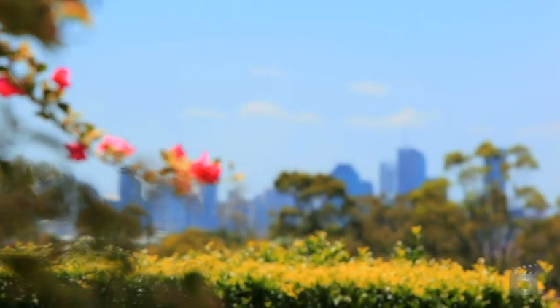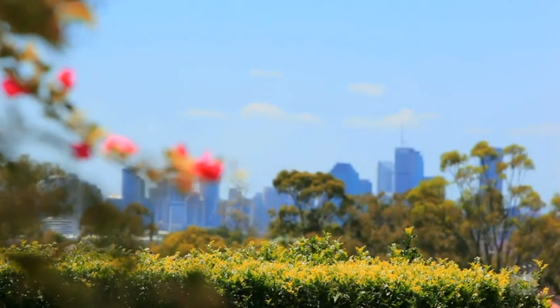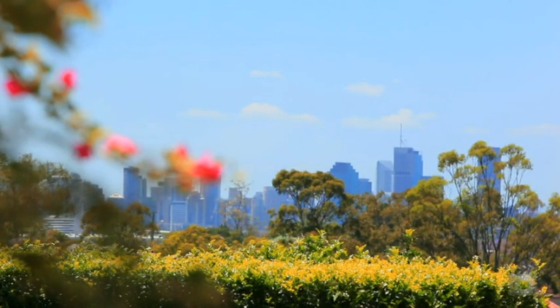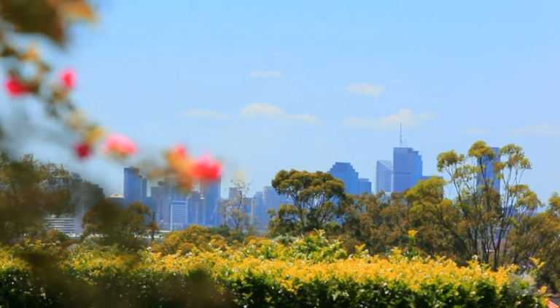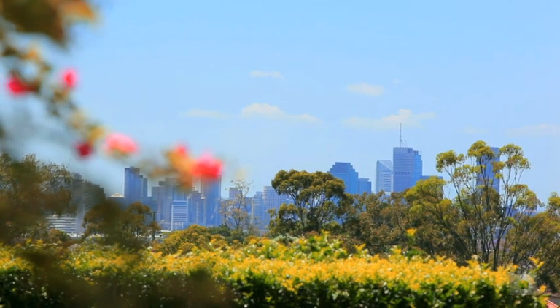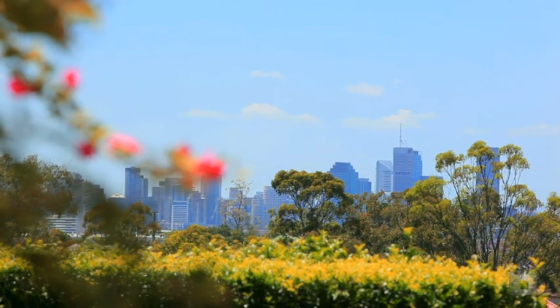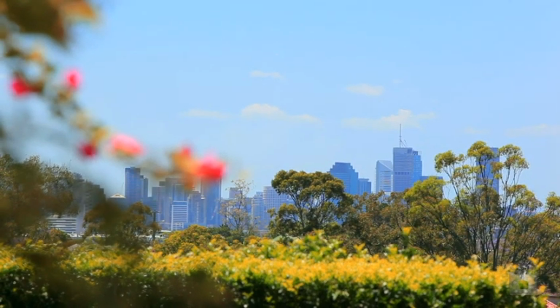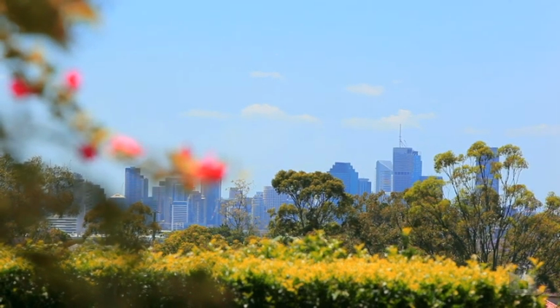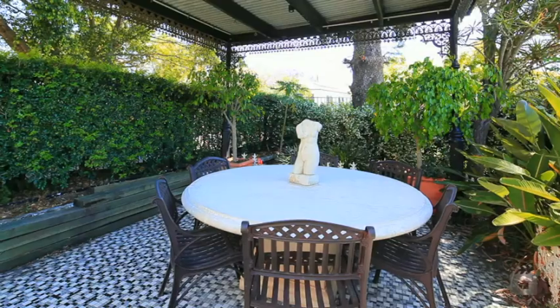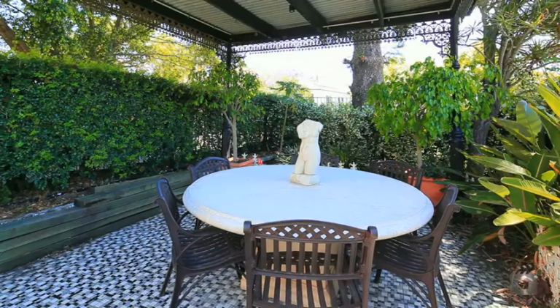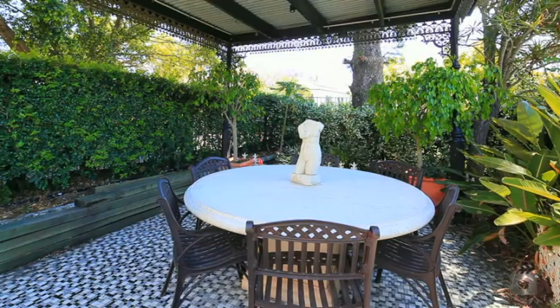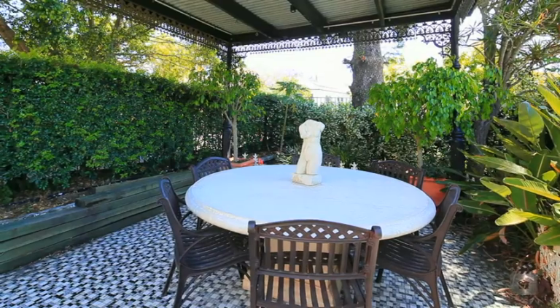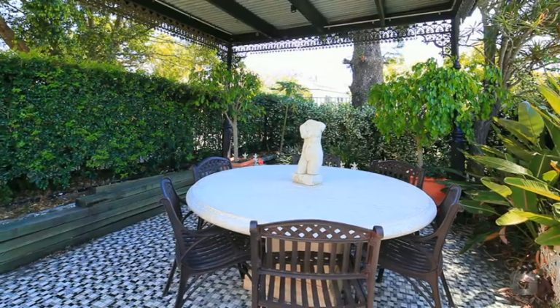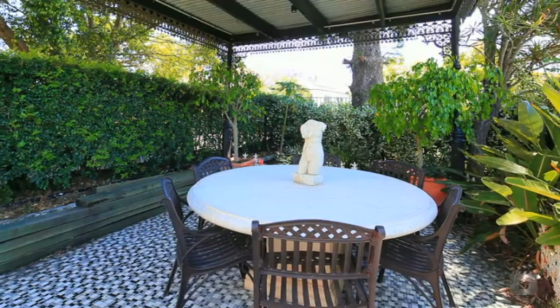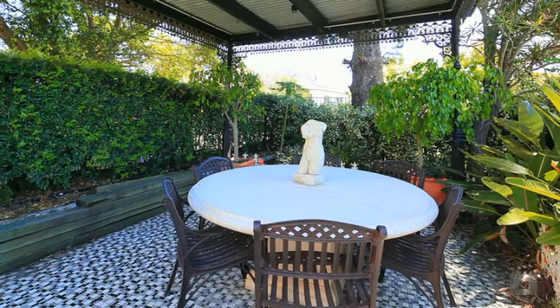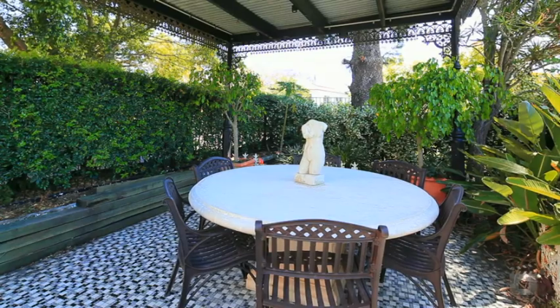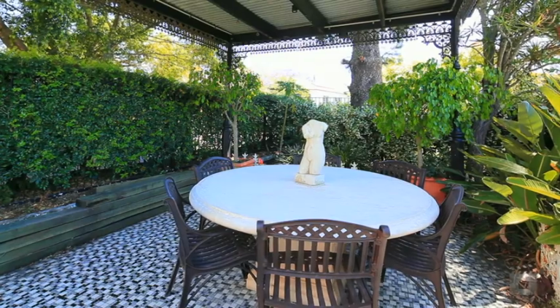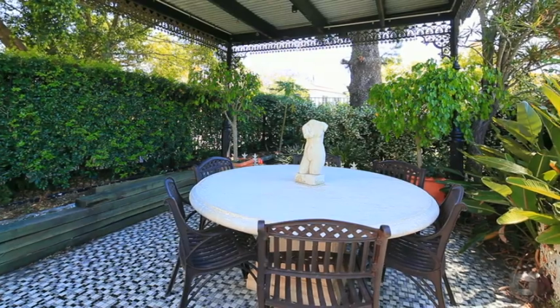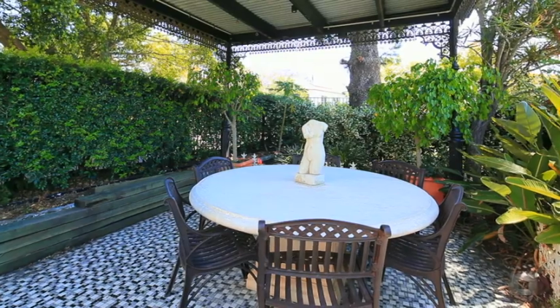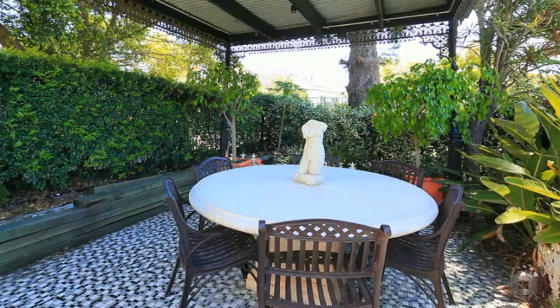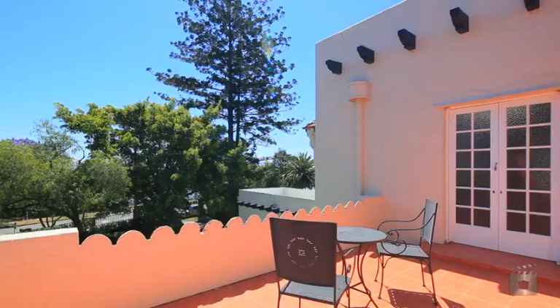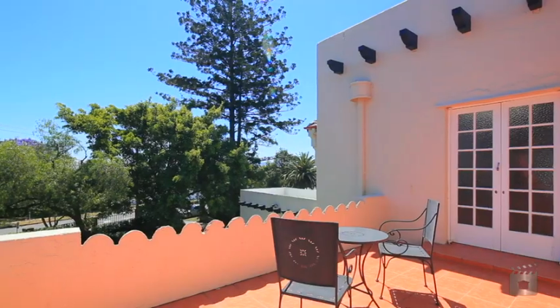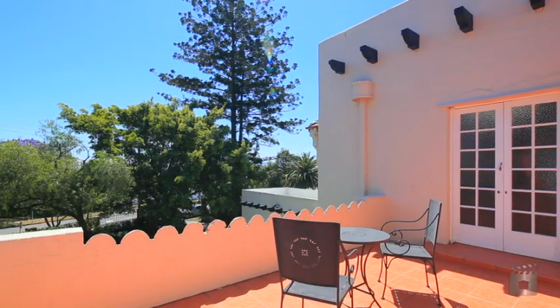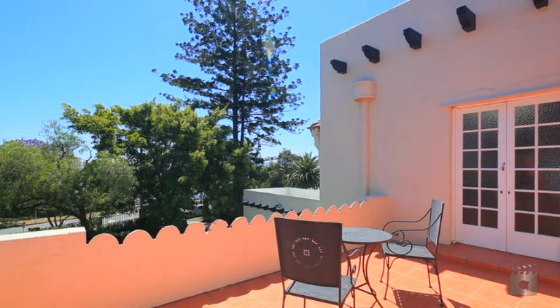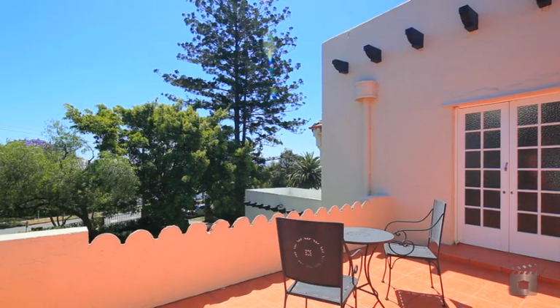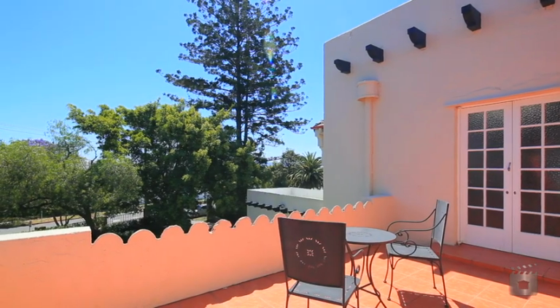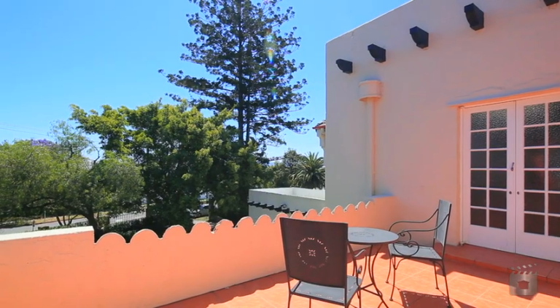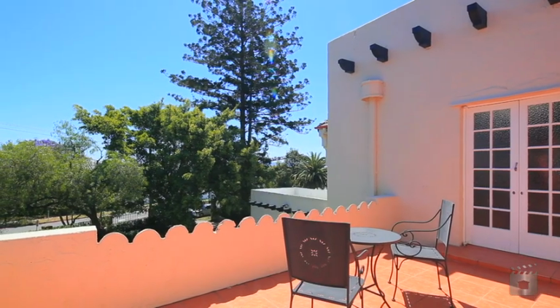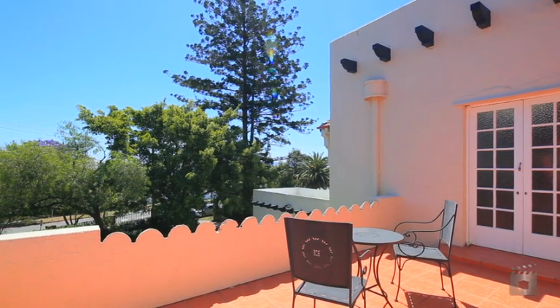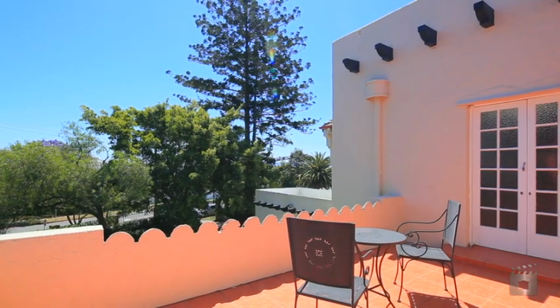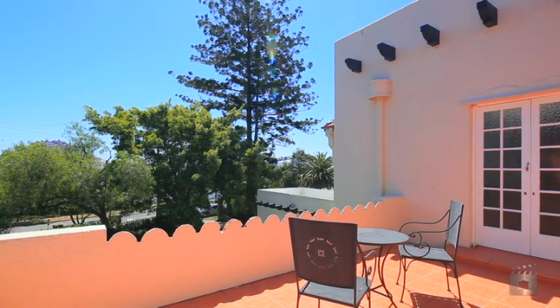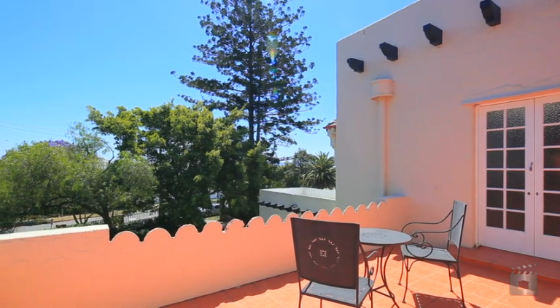Perfect for entertaining, with the glistening cityscape as your backdrop, this is an immaculate home bursting with character and sophistication.